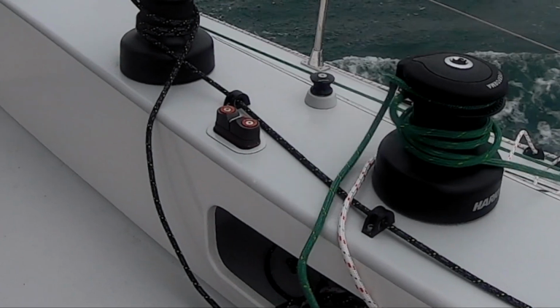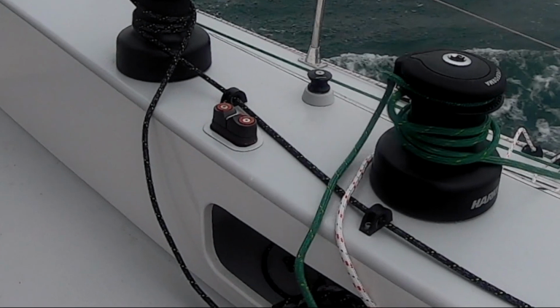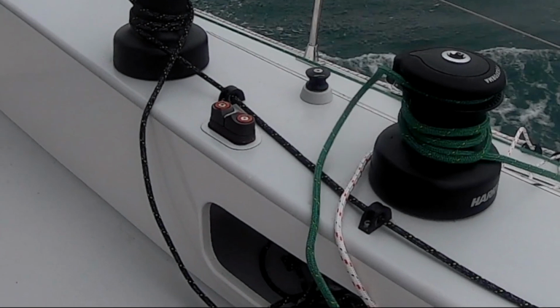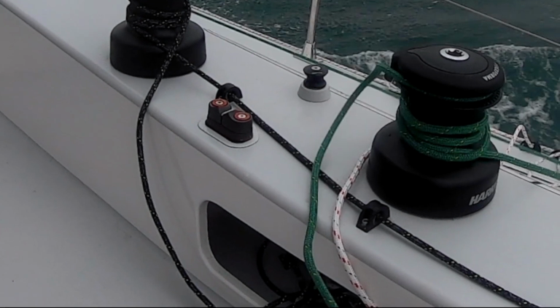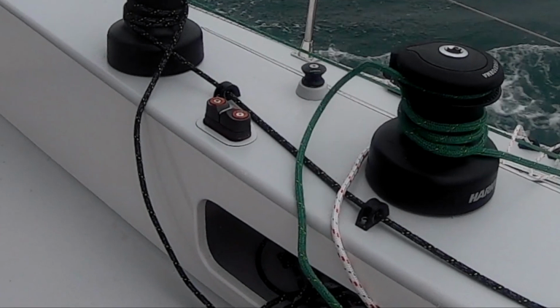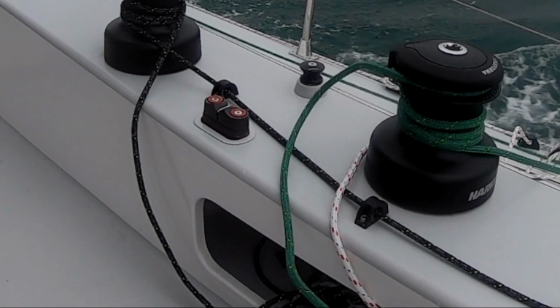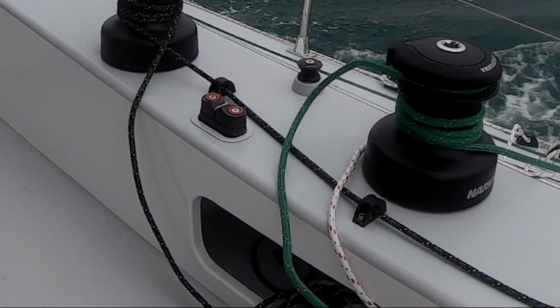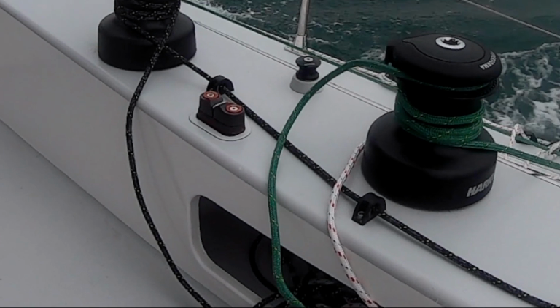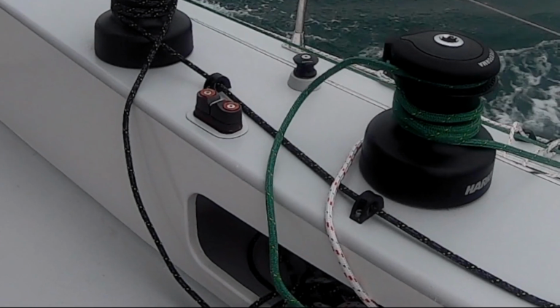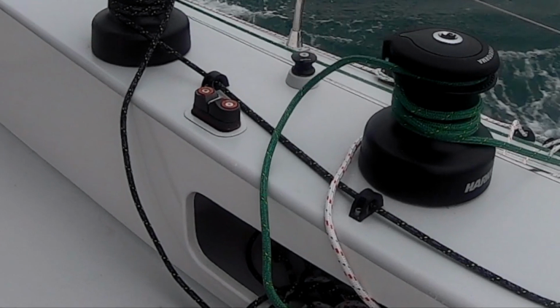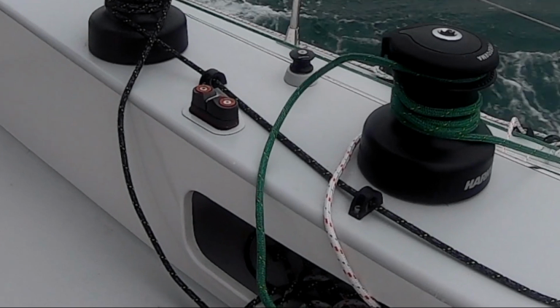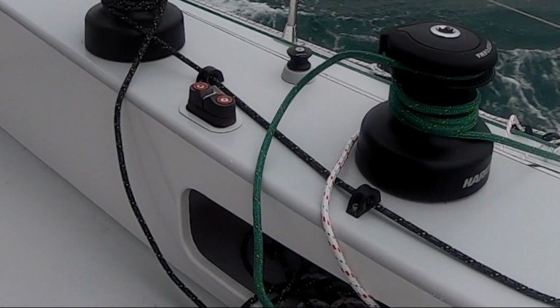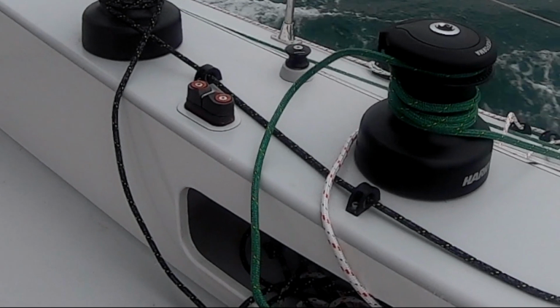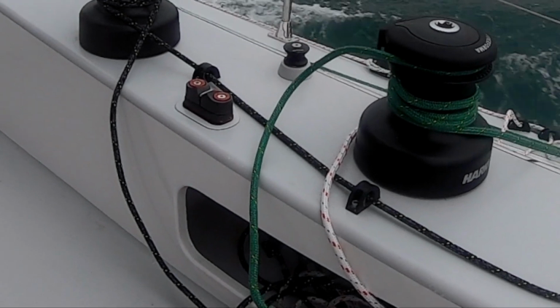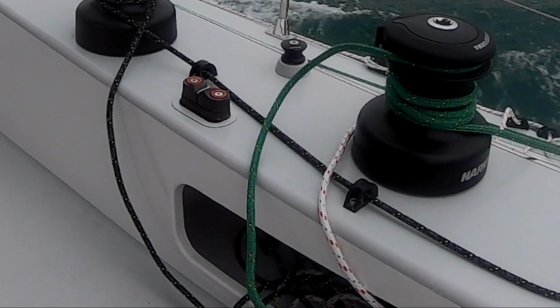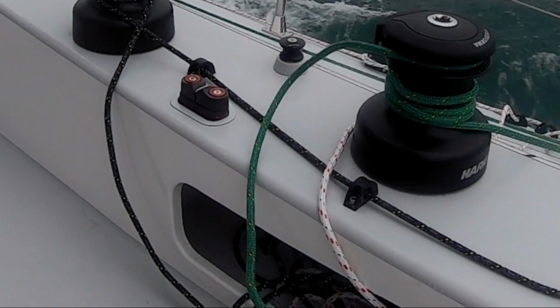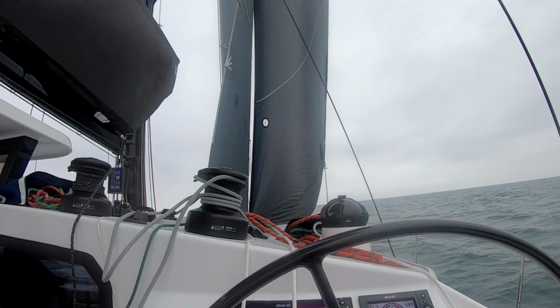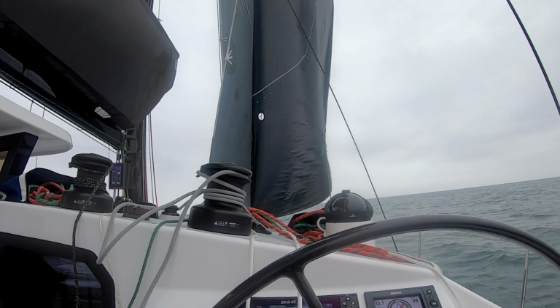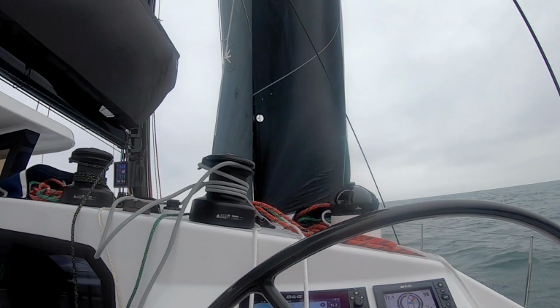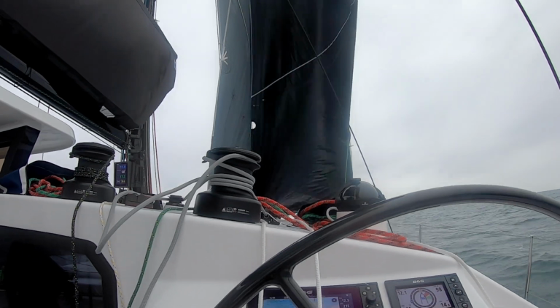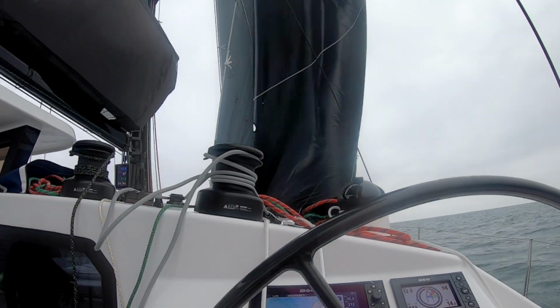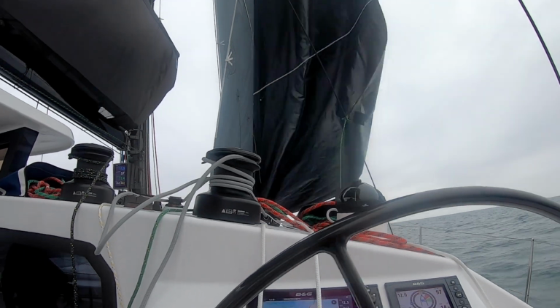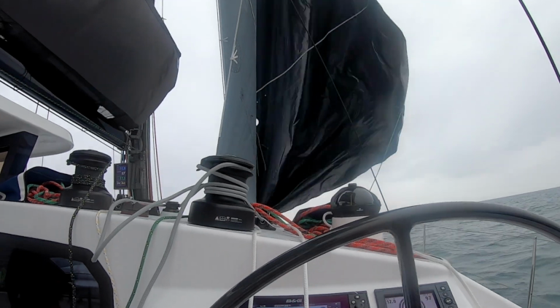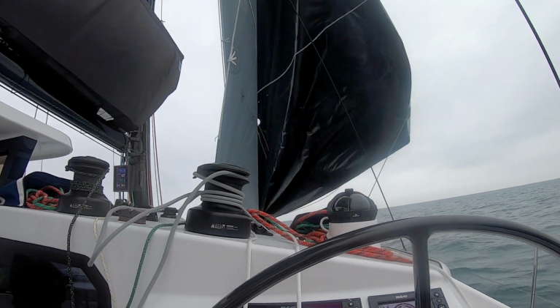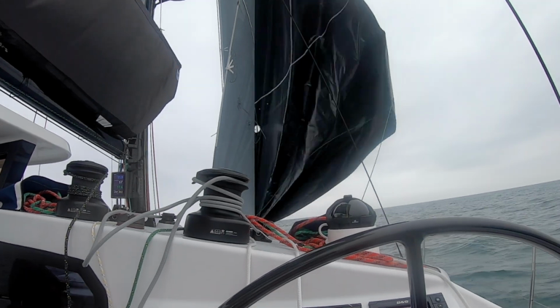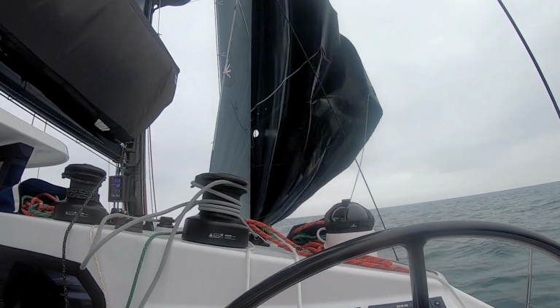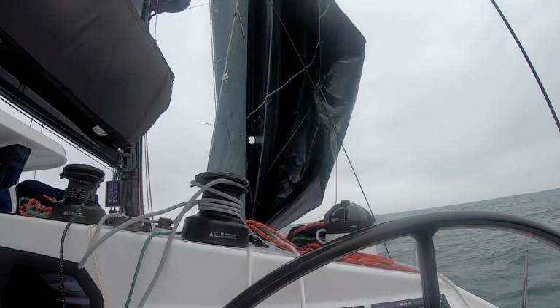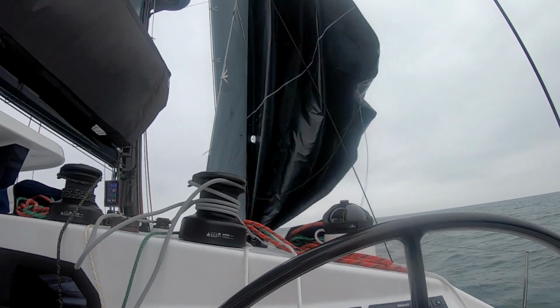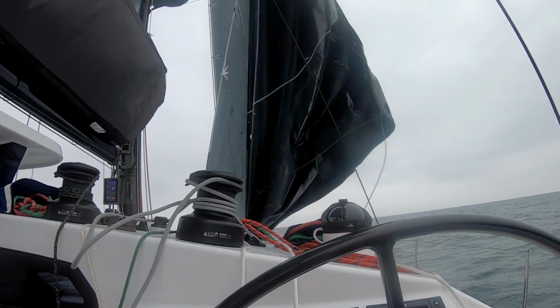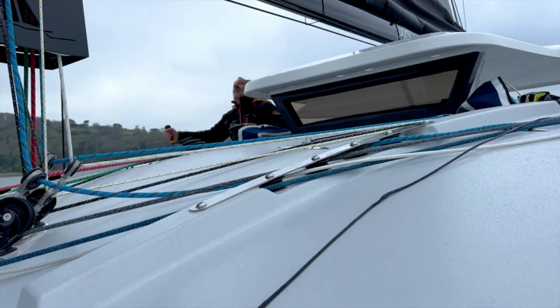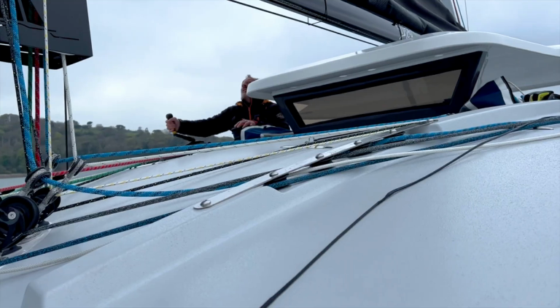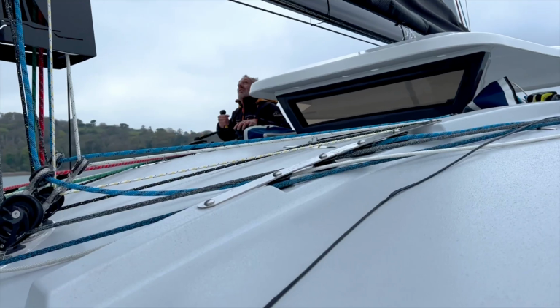You've got two winches: one which has got the V-cam on it and the other one has the ability to trim.